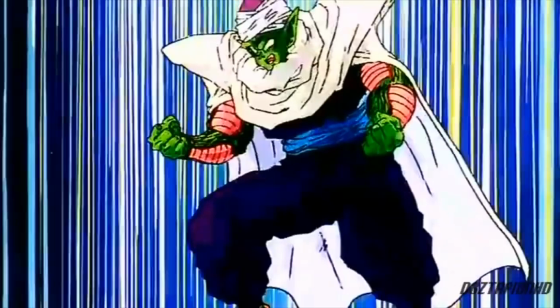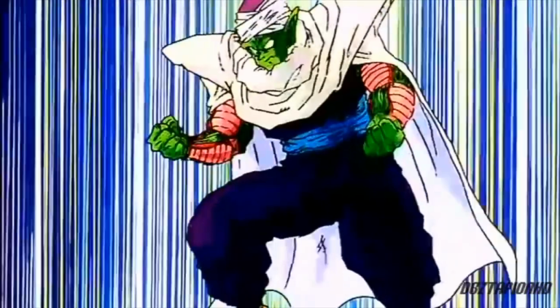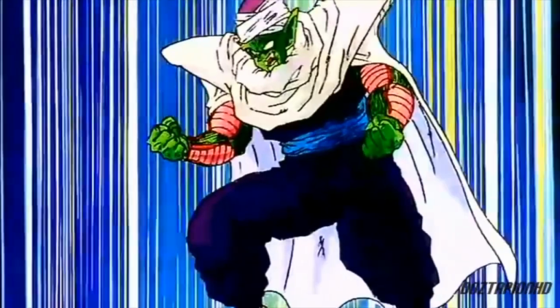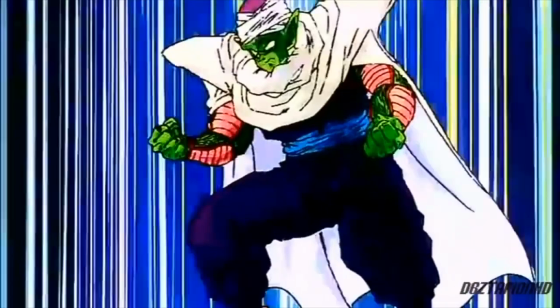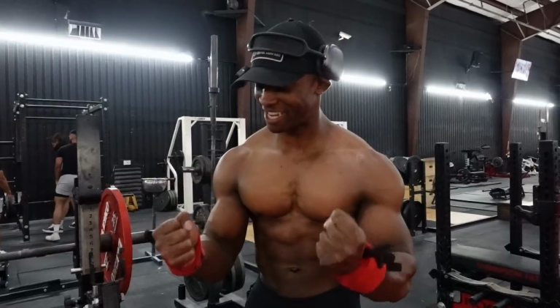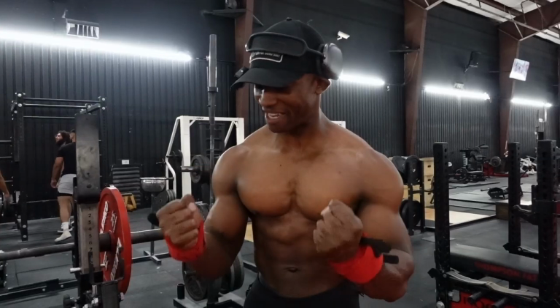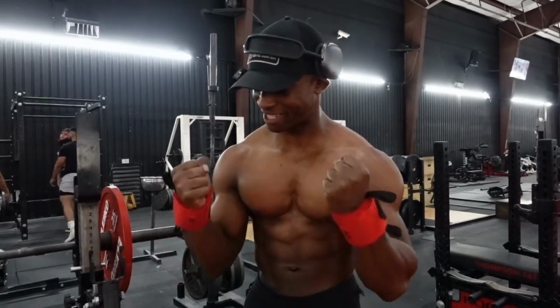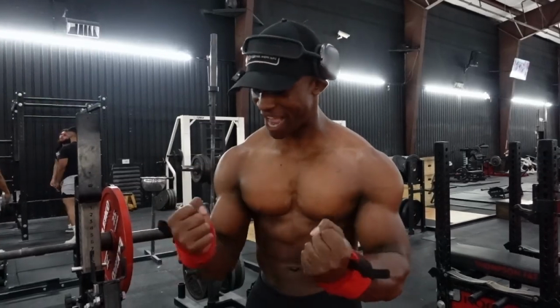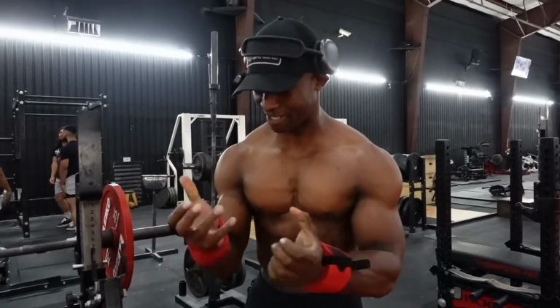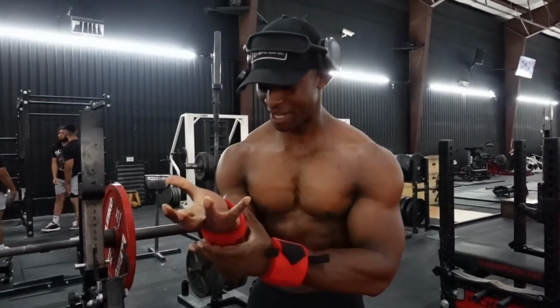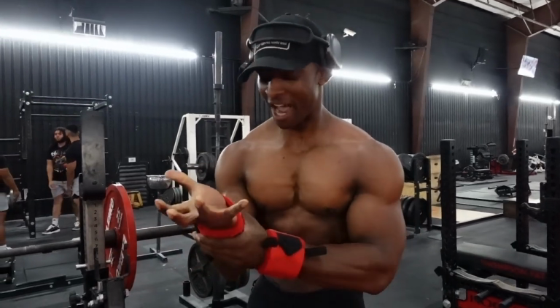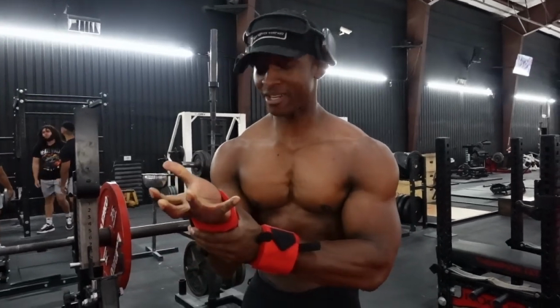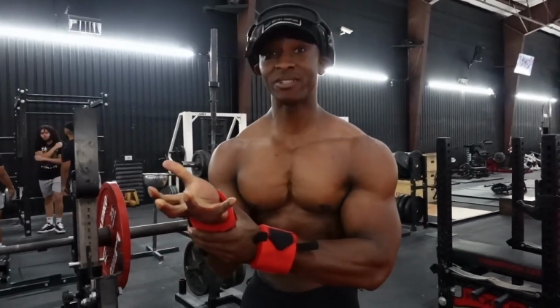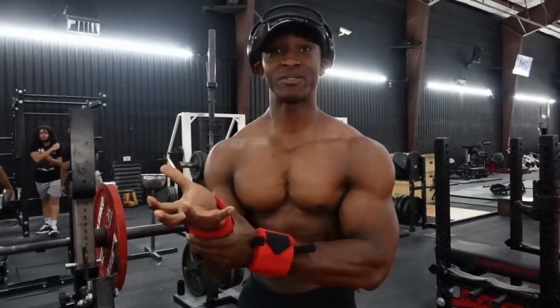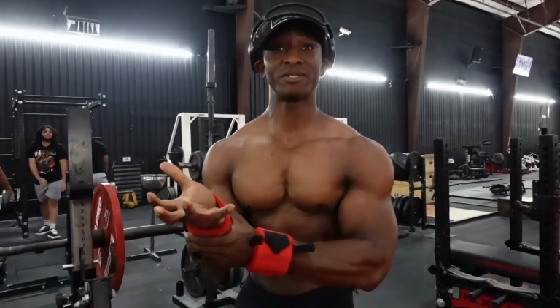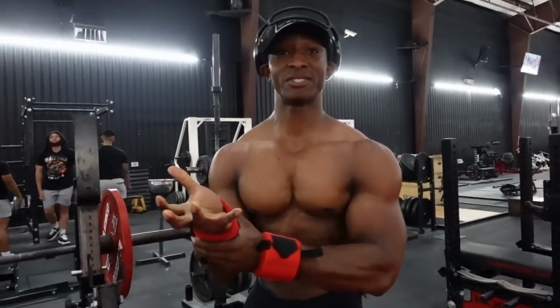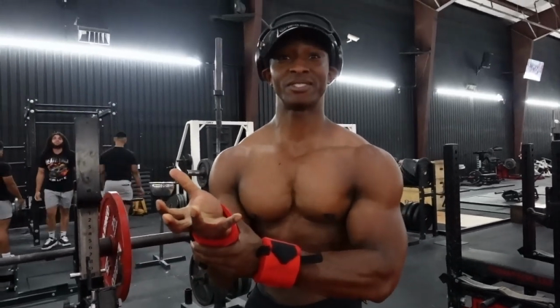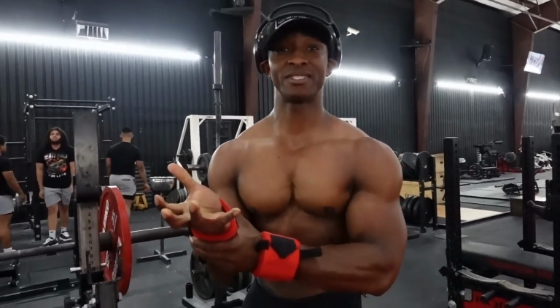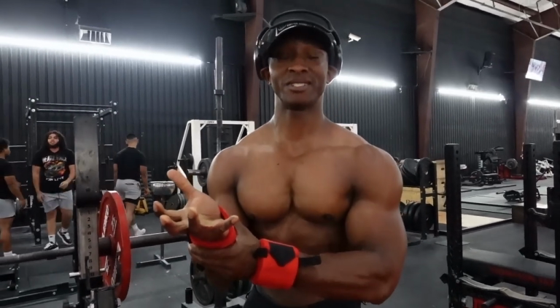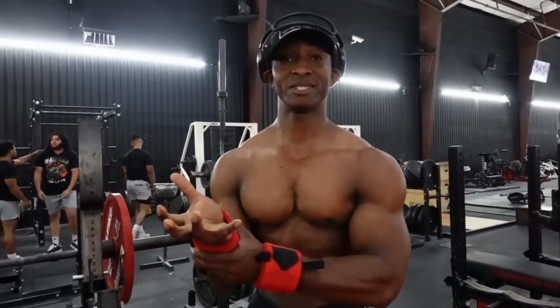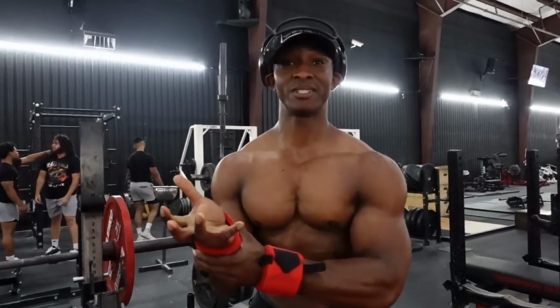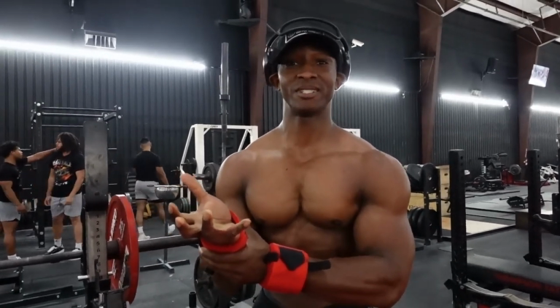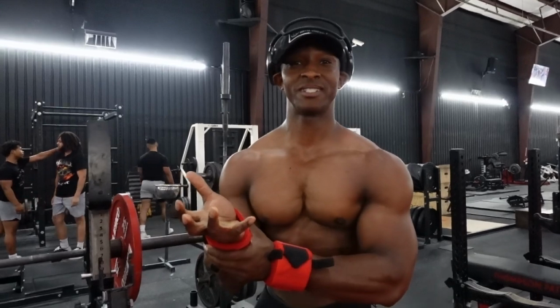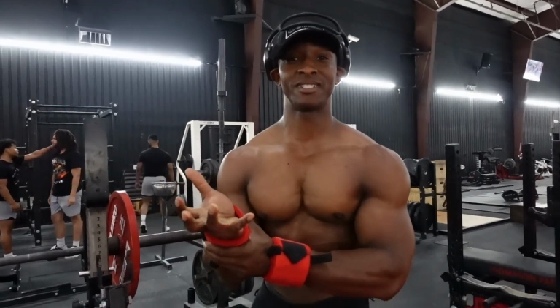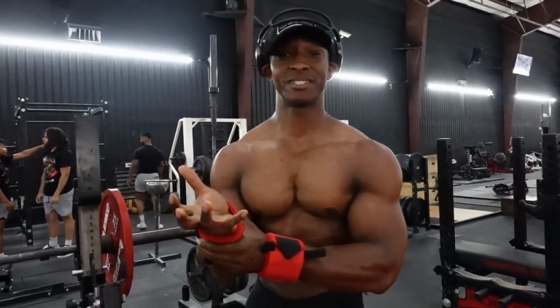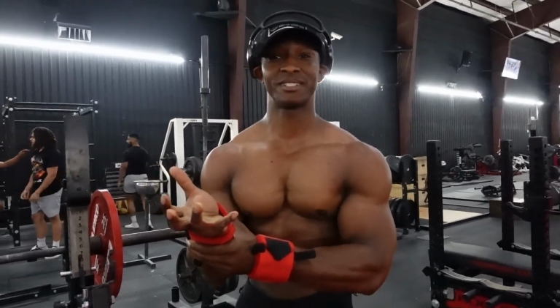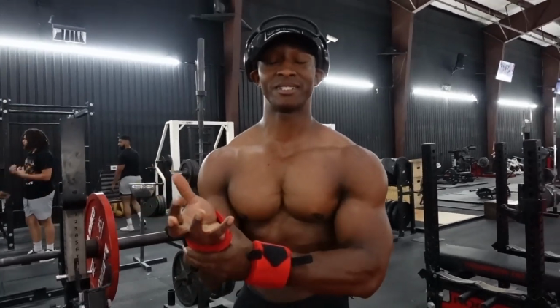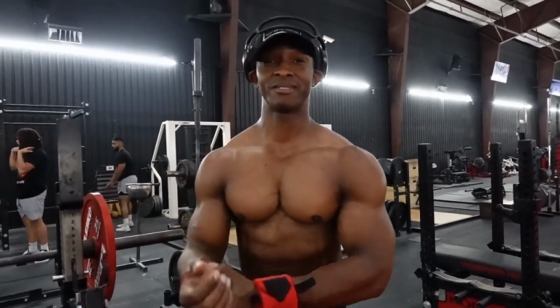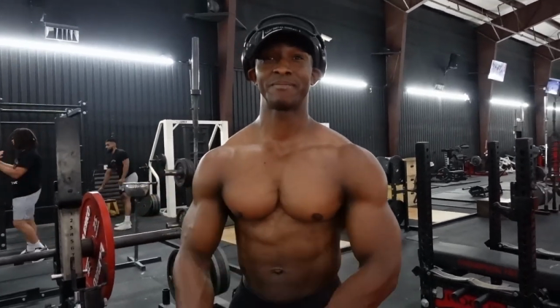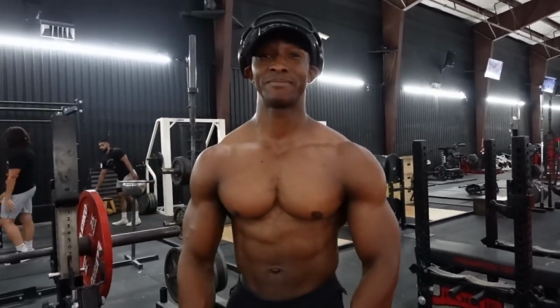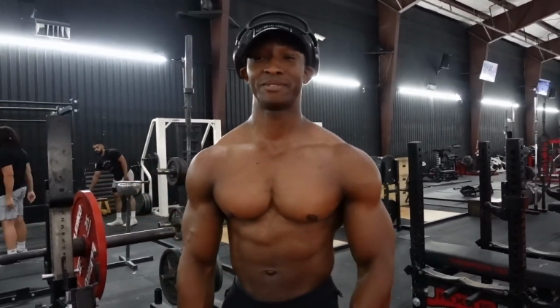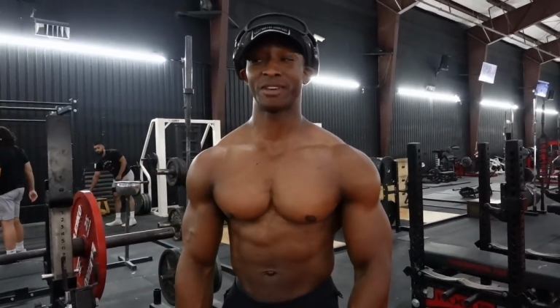Yes. Ben, Ben, Ben. What are you doing, bro? Nothing.